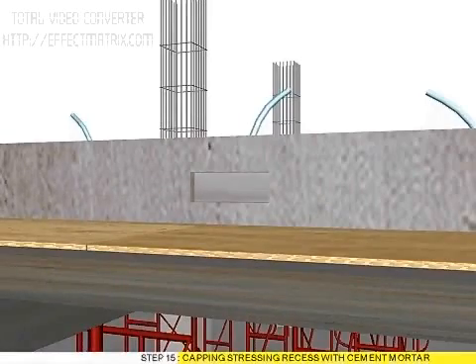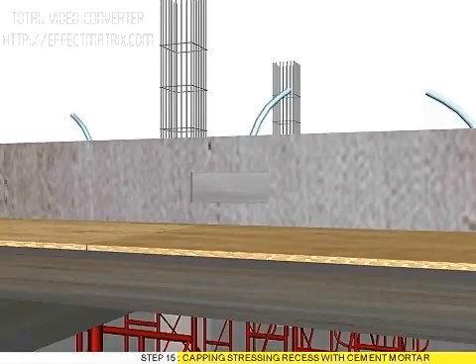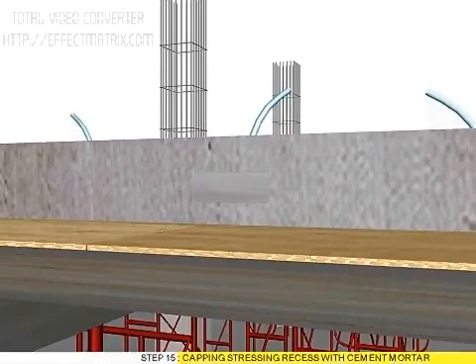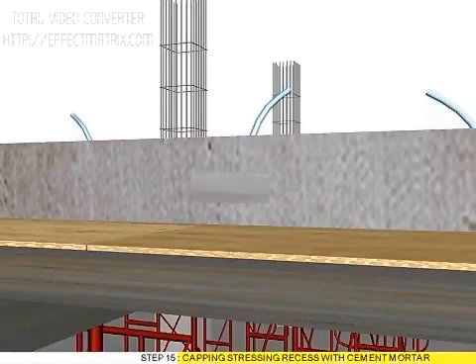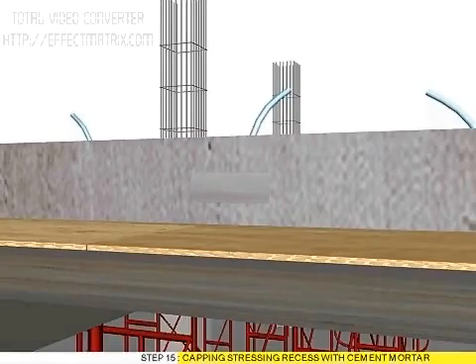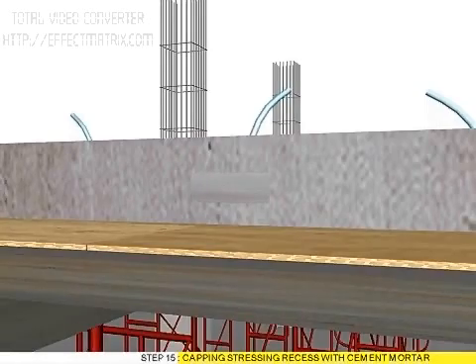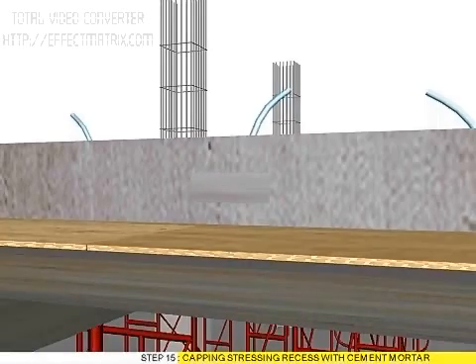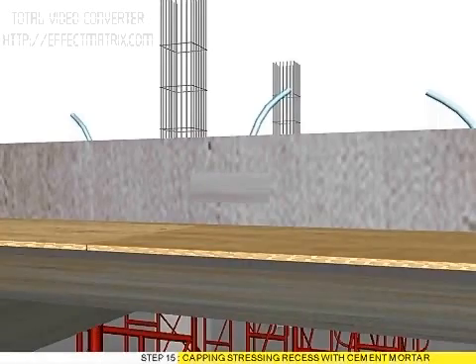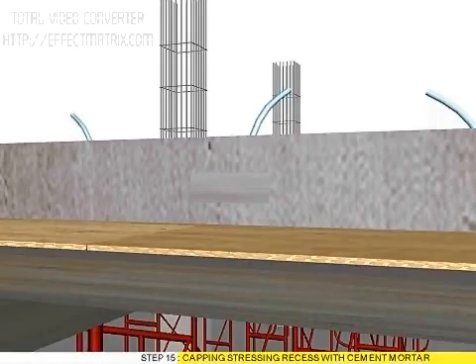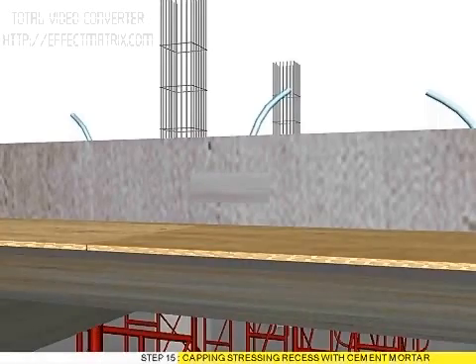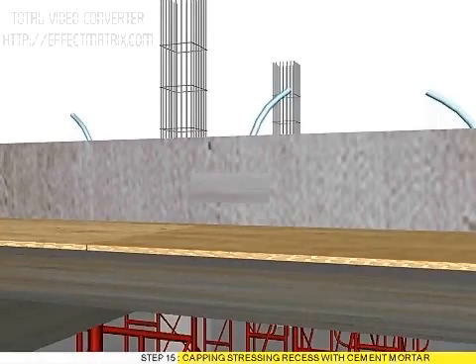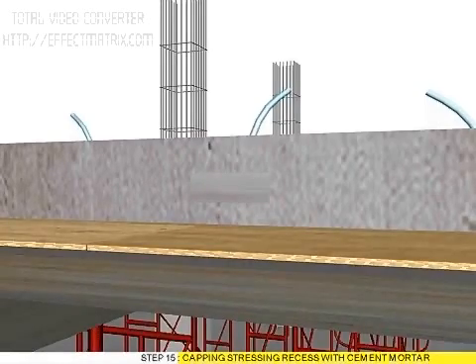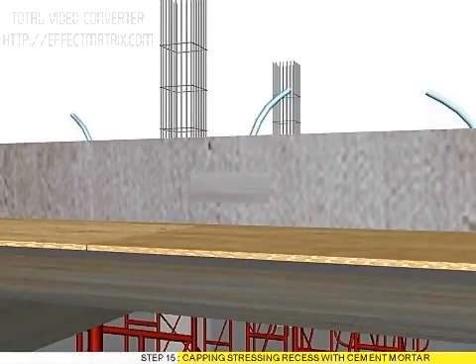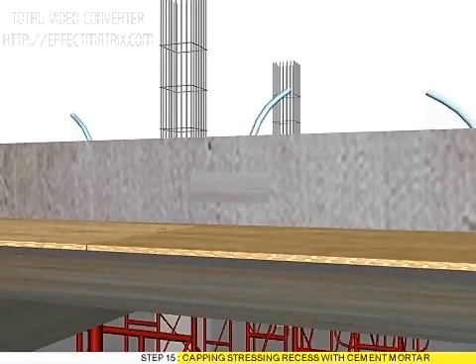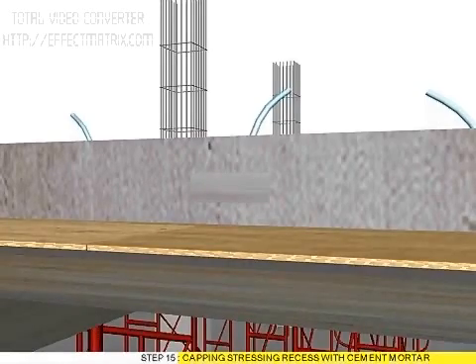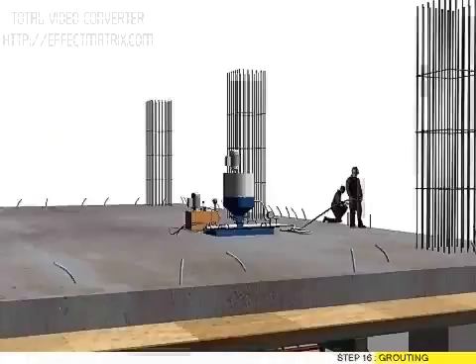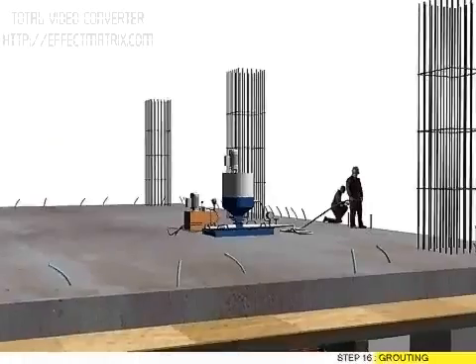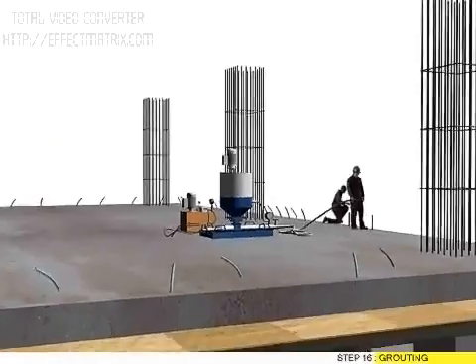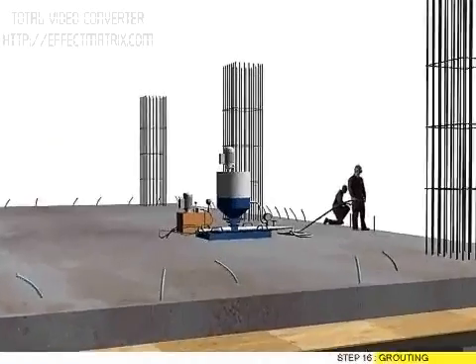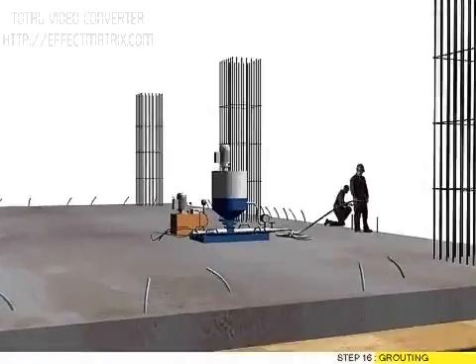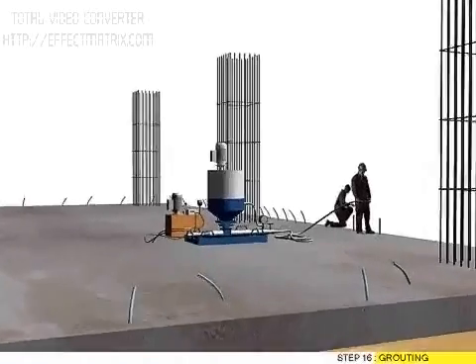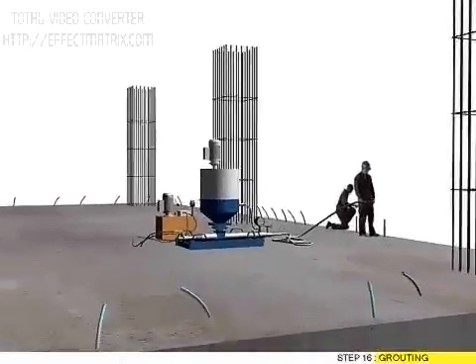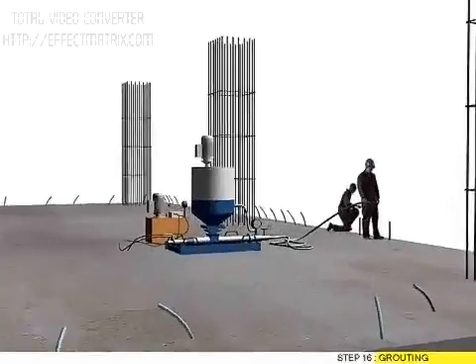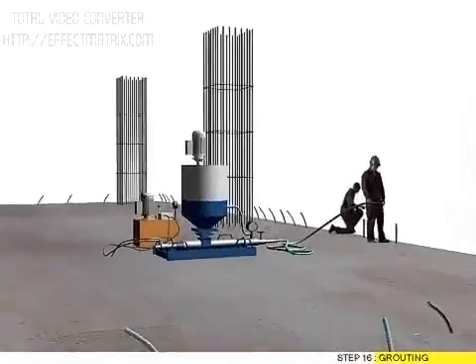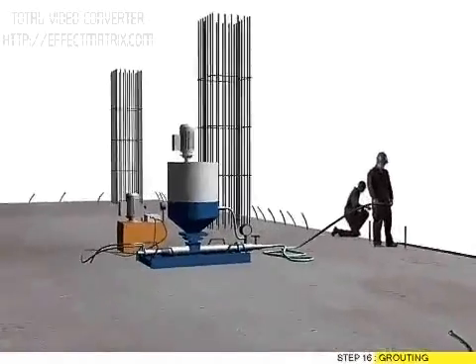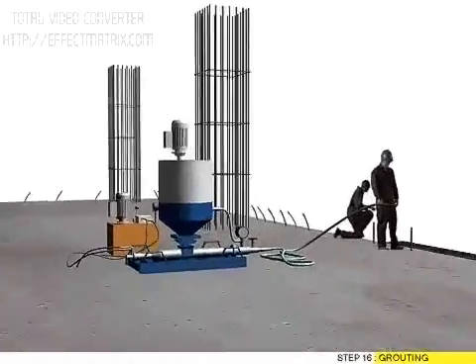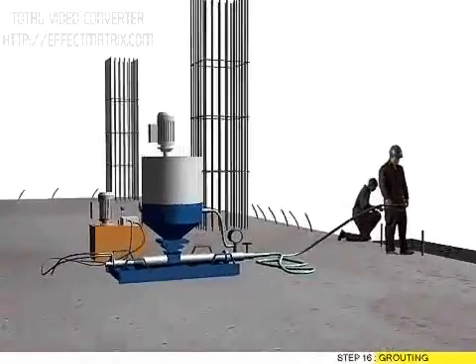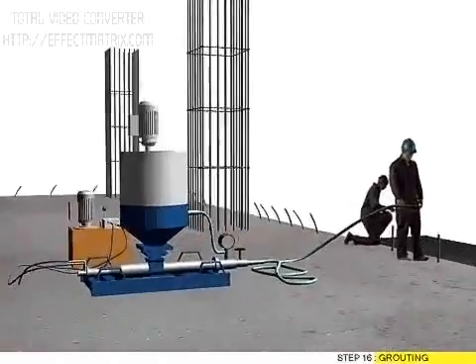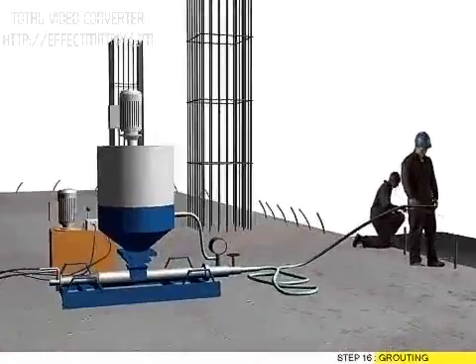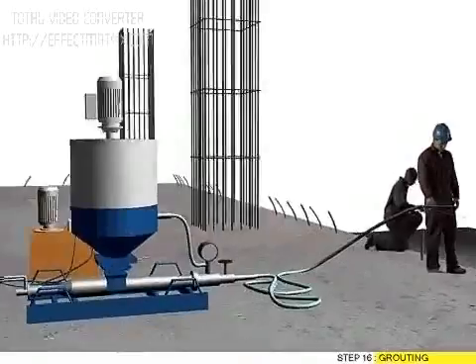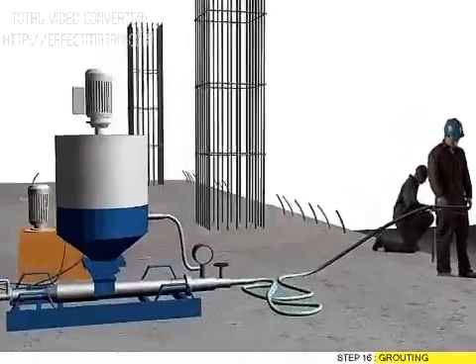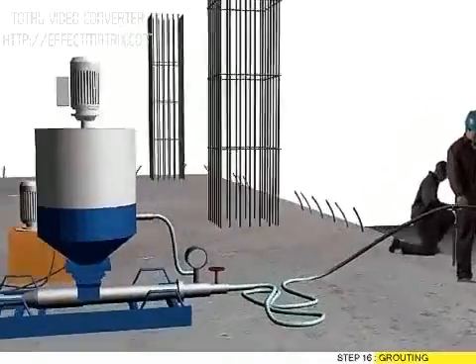Step 15: Capping stressing recess with cement mortar. Step 16: Grouting.